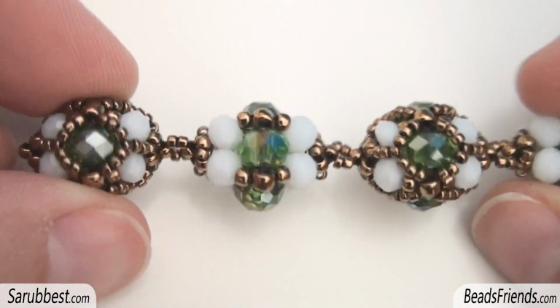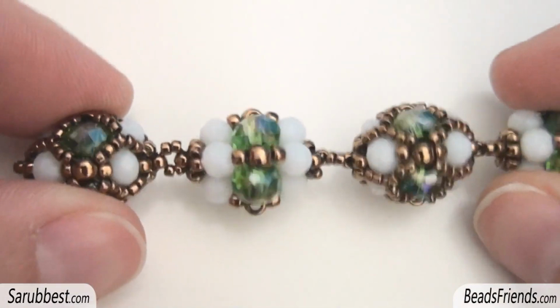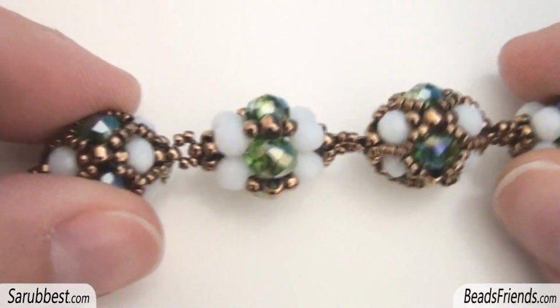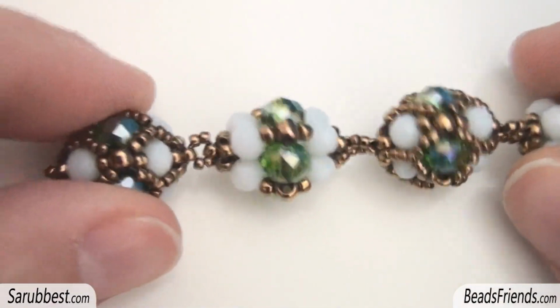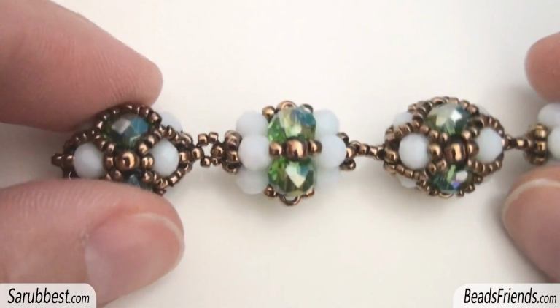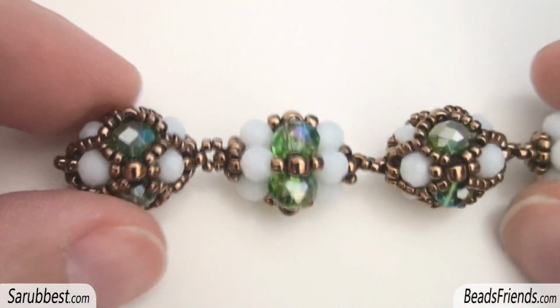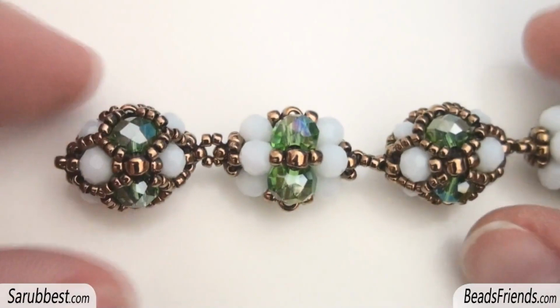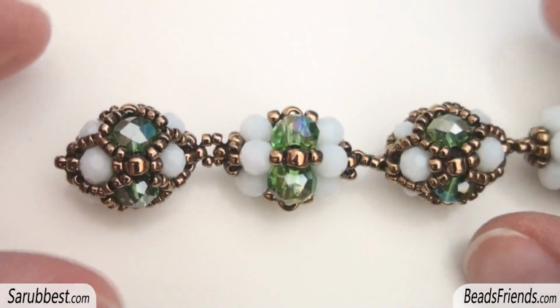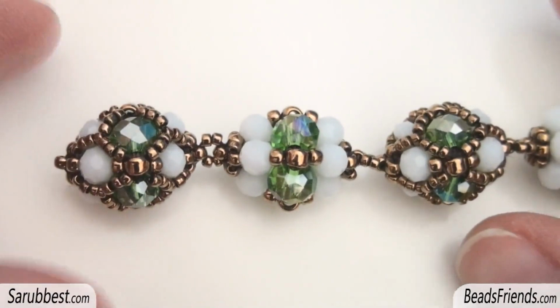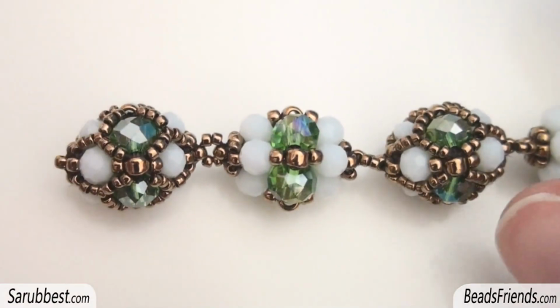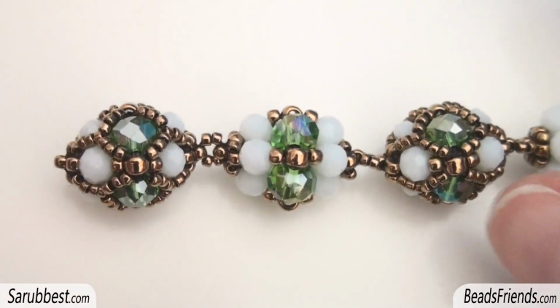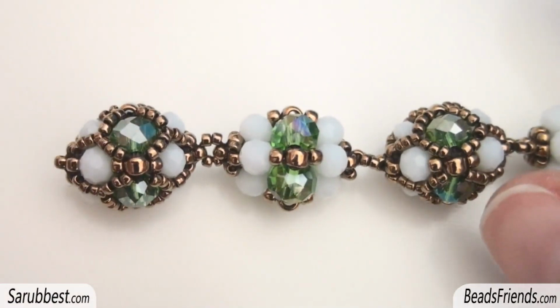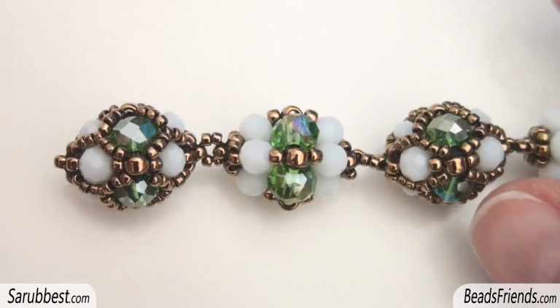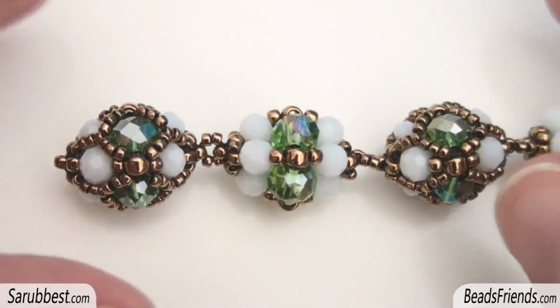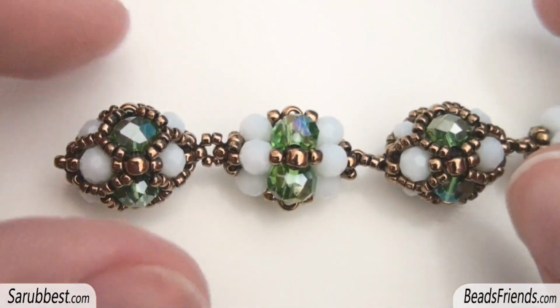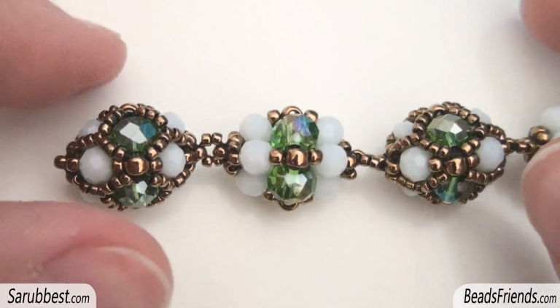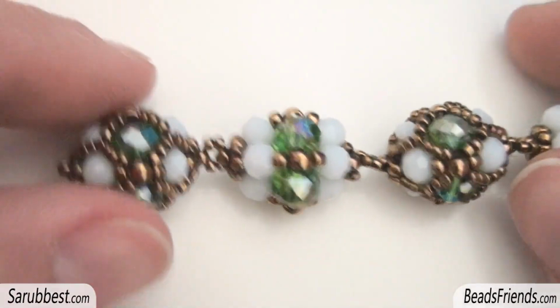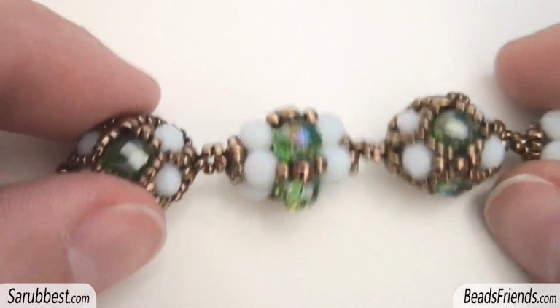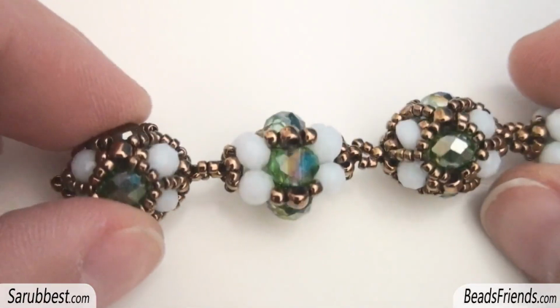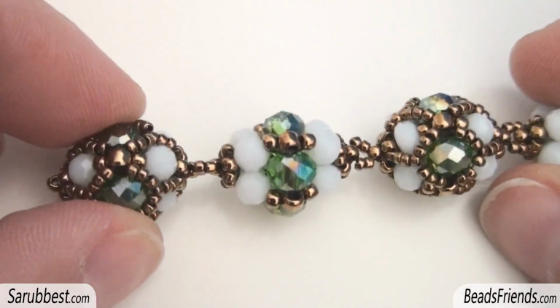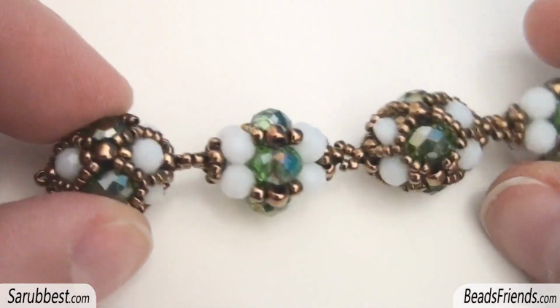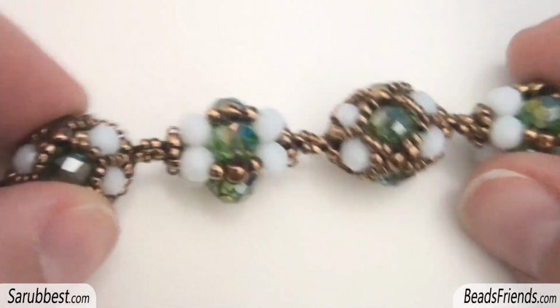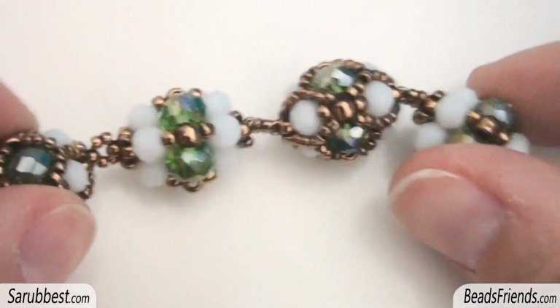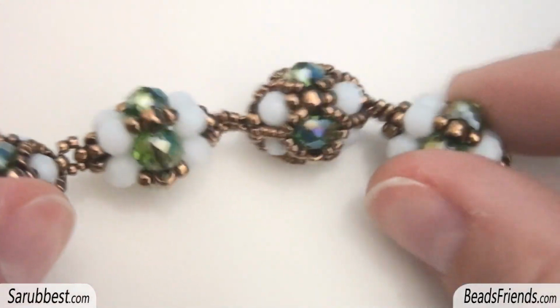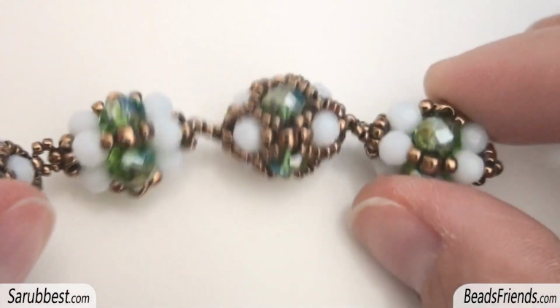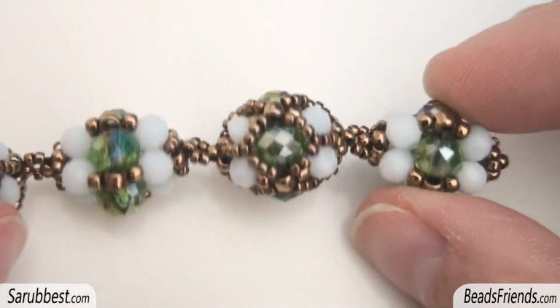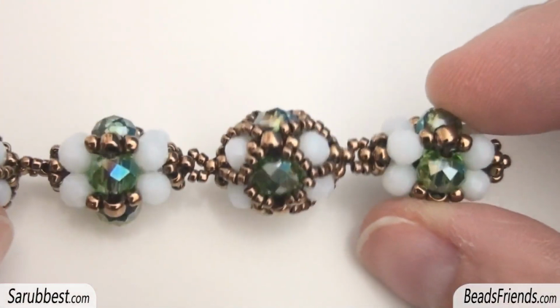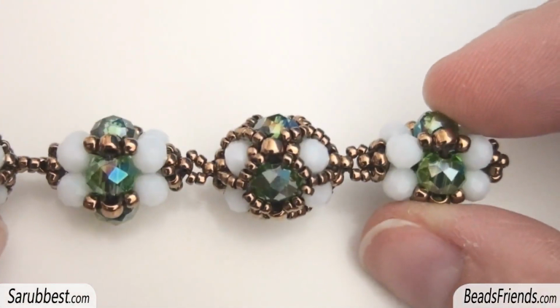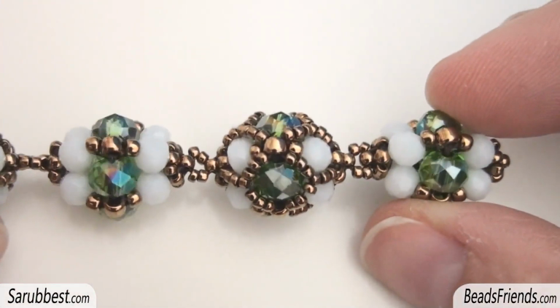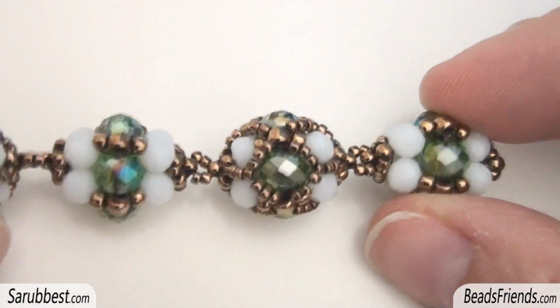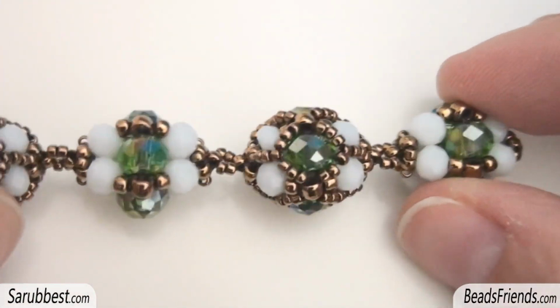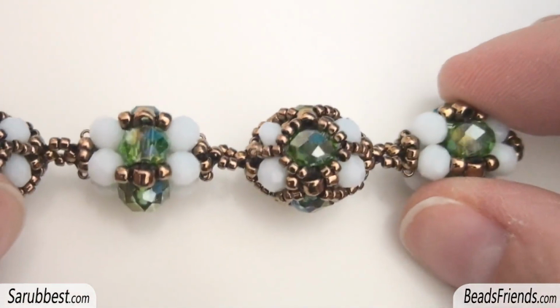For now that's all. I hope that this idea of mine can inspire you. Thank you for watching and see you soon on the next video. Bye bye!